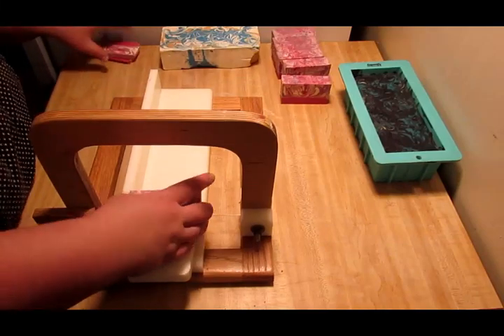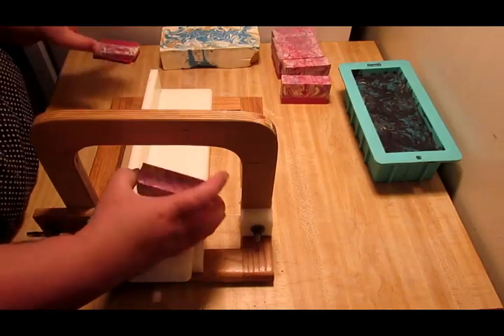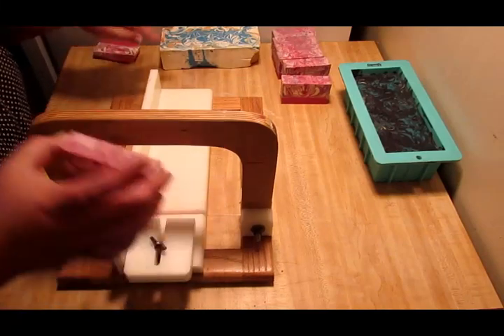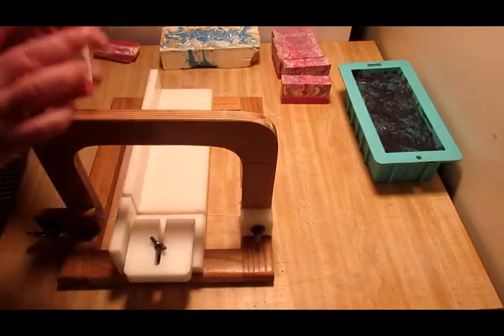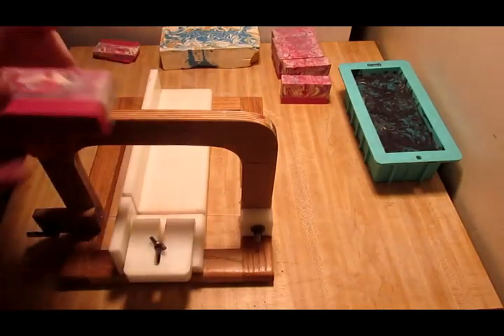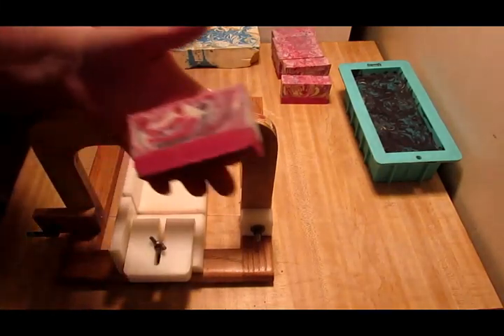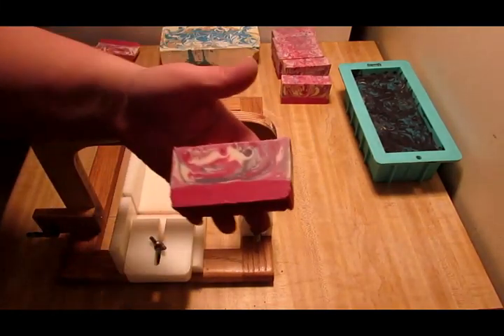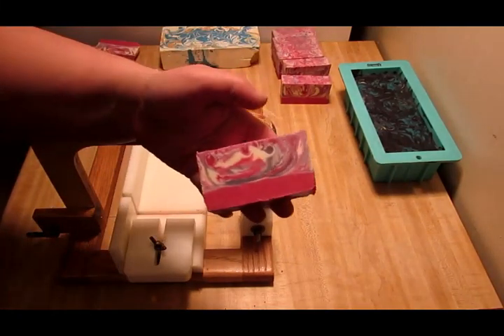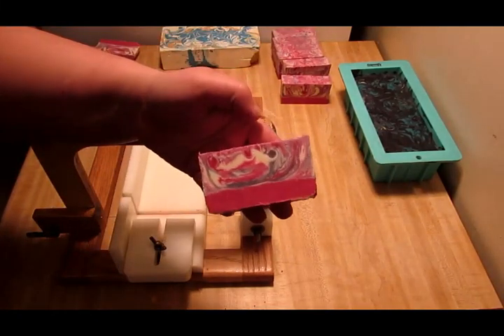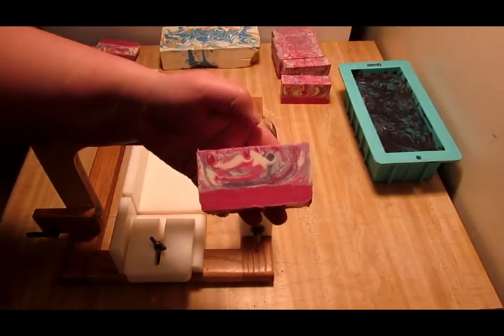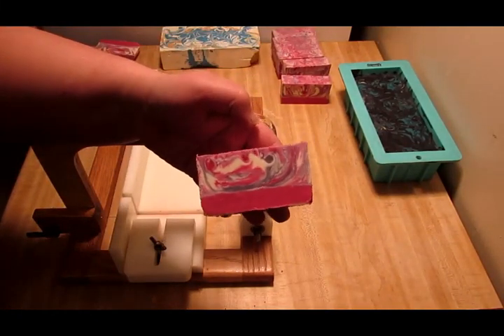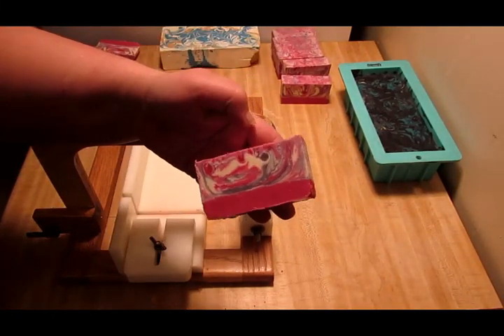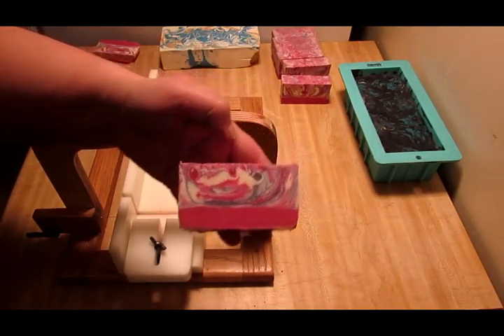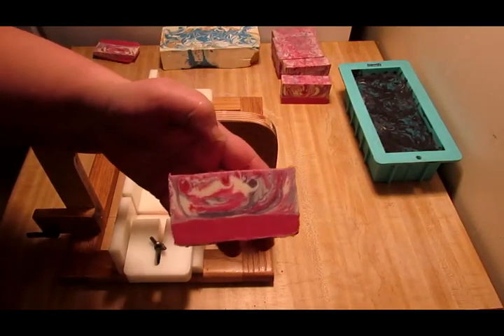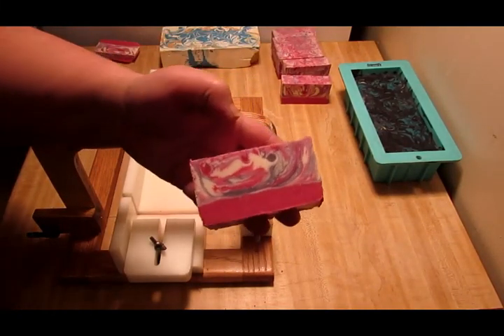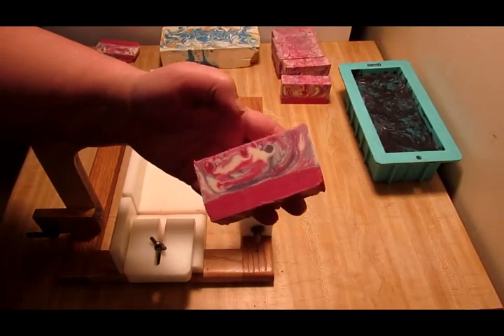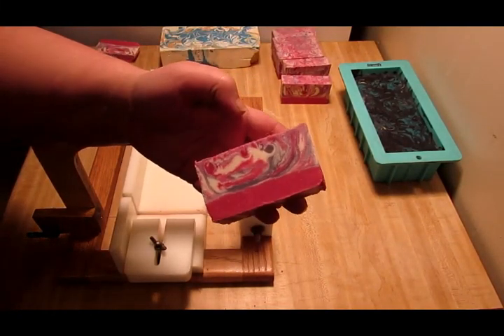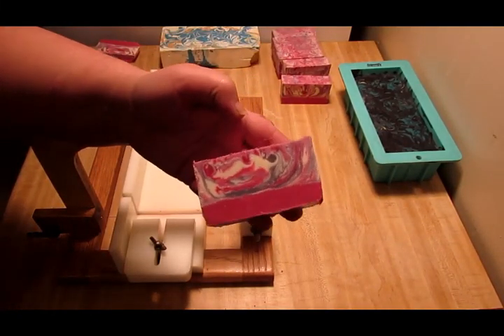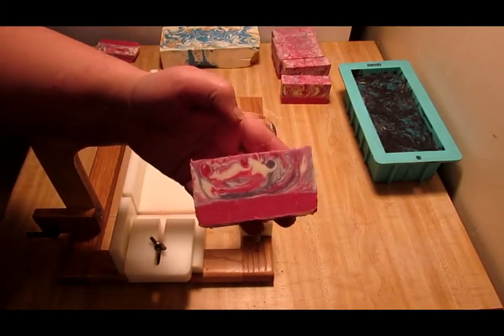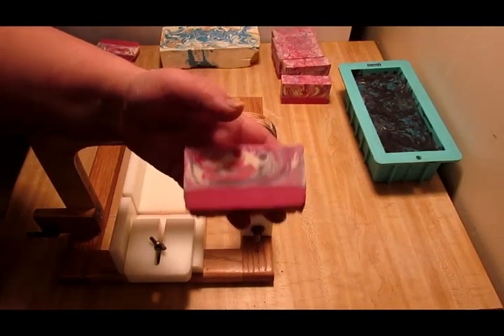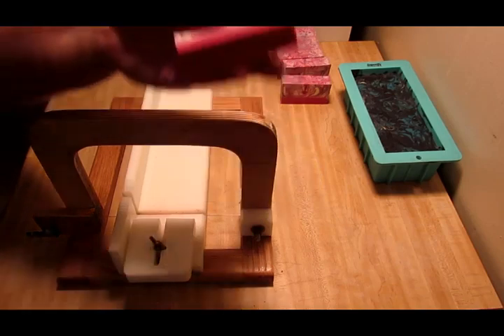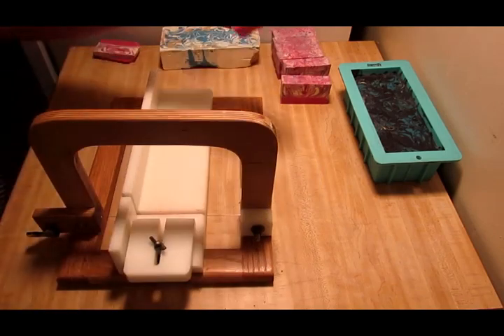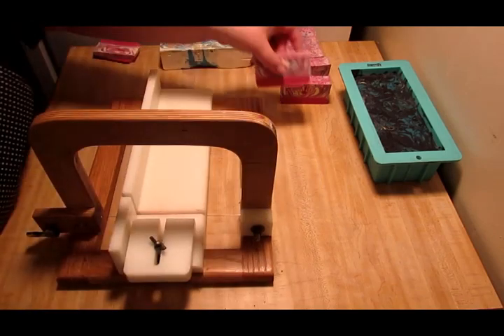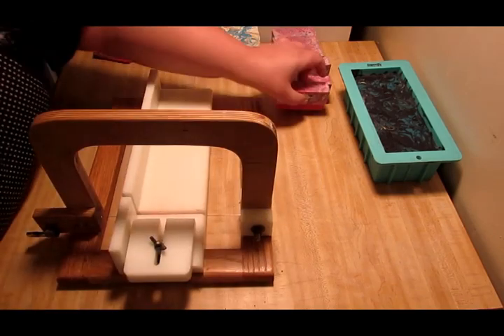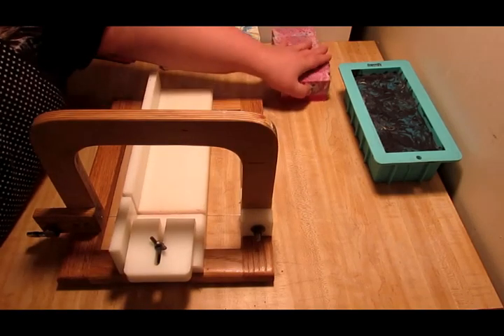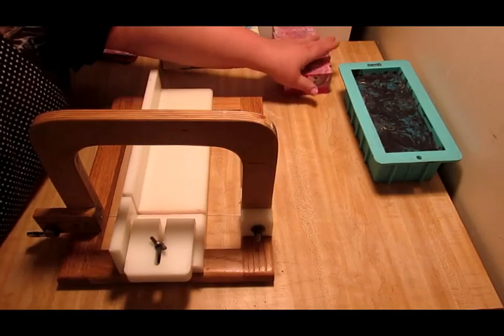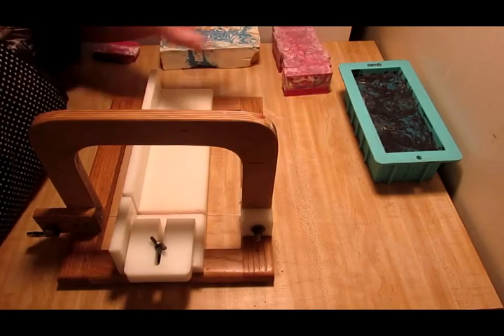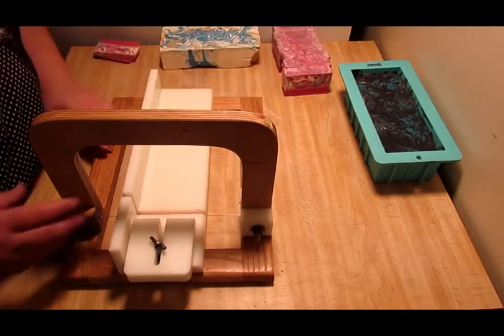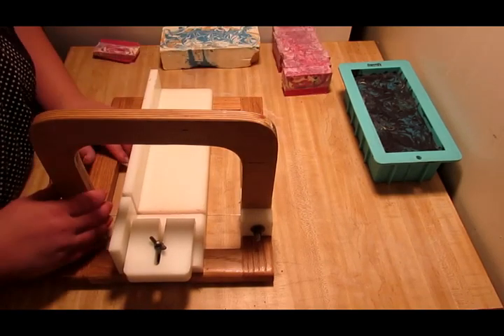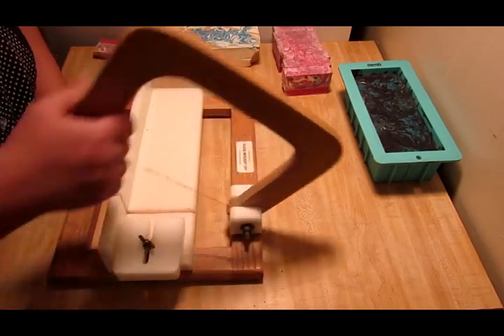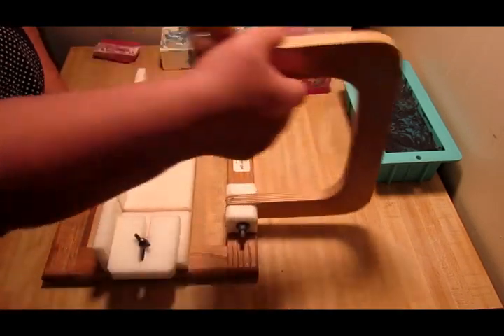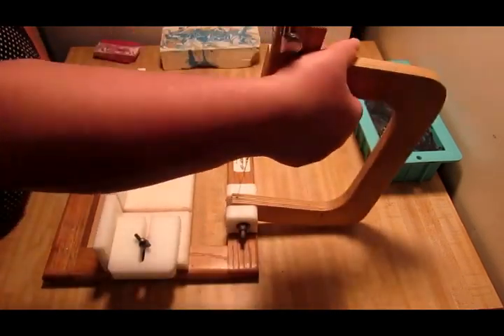If you guys recognize this, this is my bud cutter — I love this cutter, it's my favorite cutter in the world. Here is that — there's the first one, and that is so pretty. Of course it doesn't have any fragrance or anything like that in it.